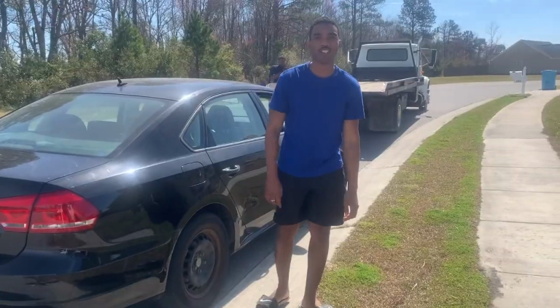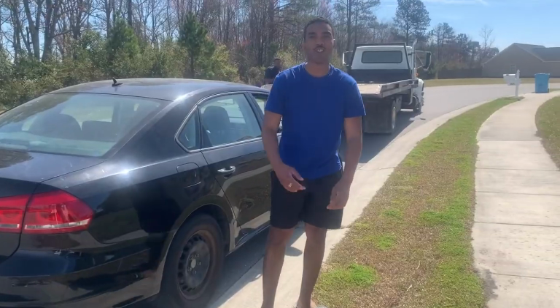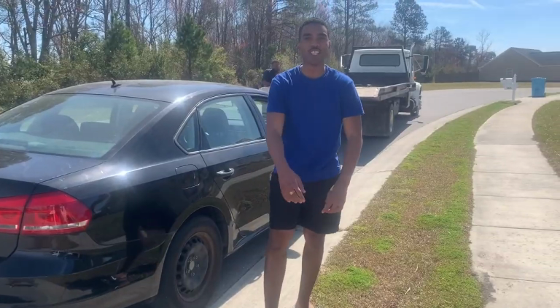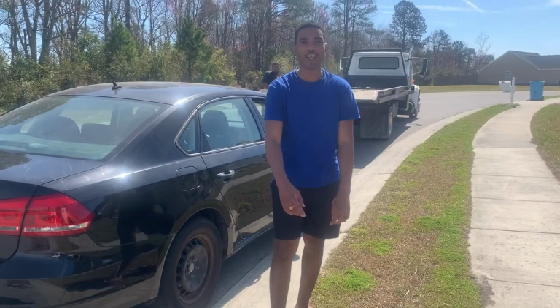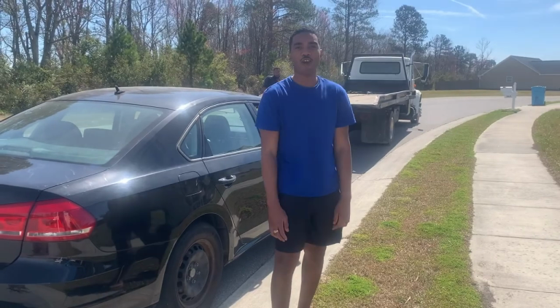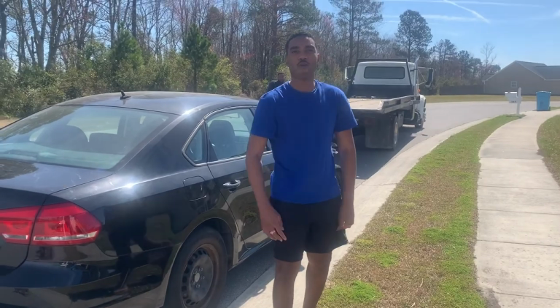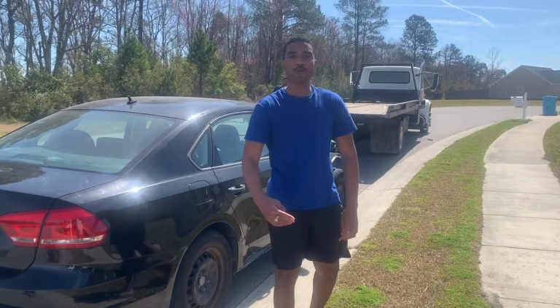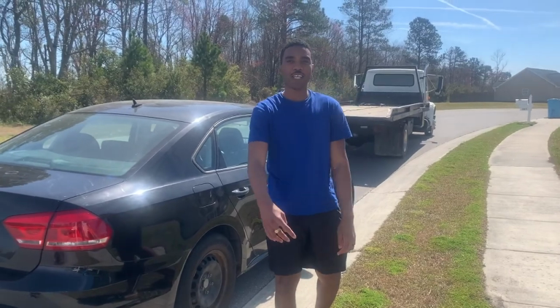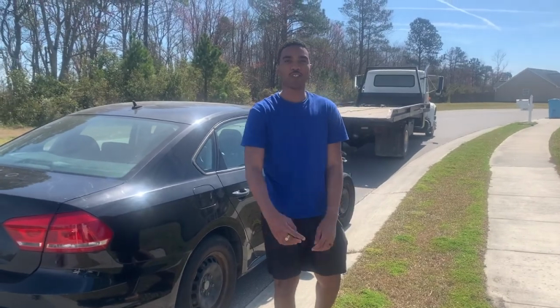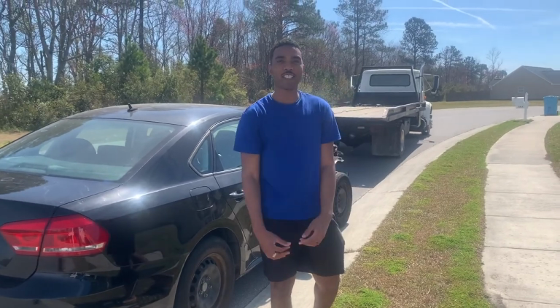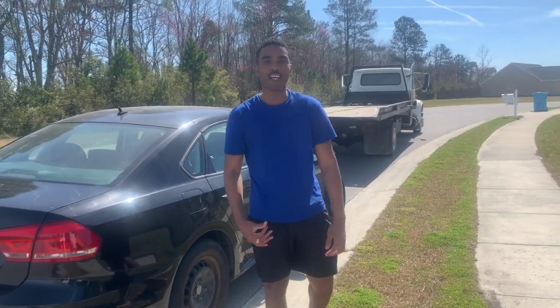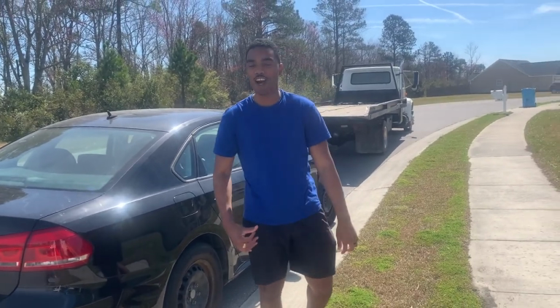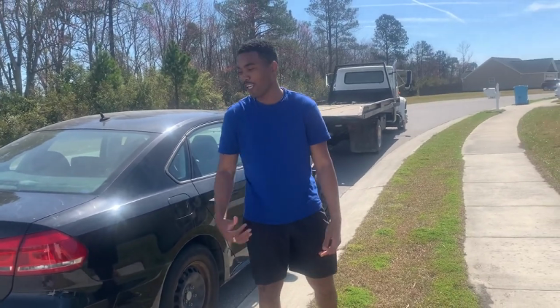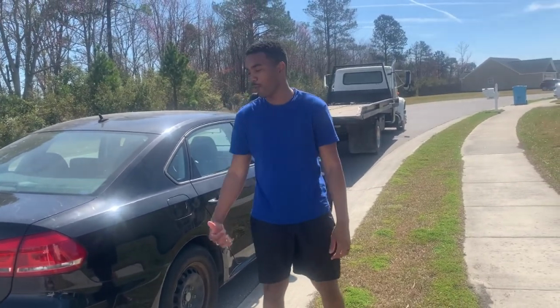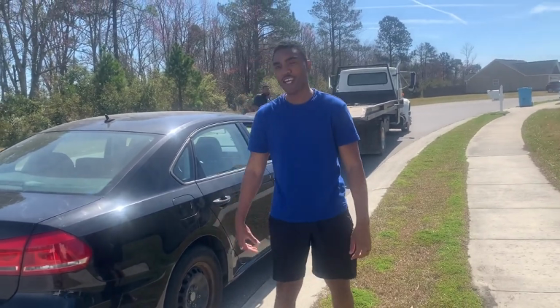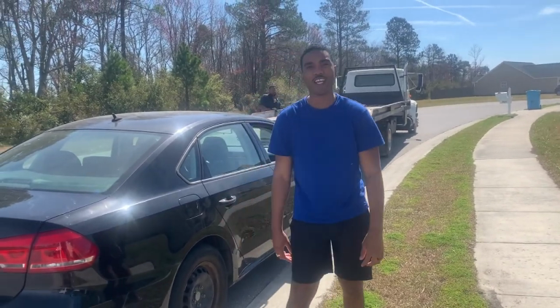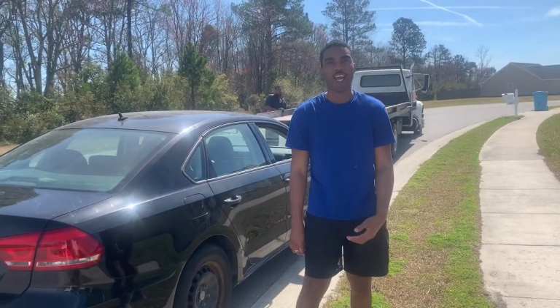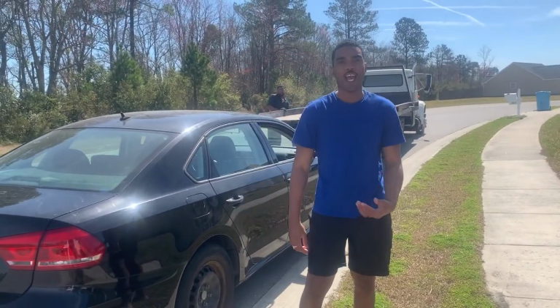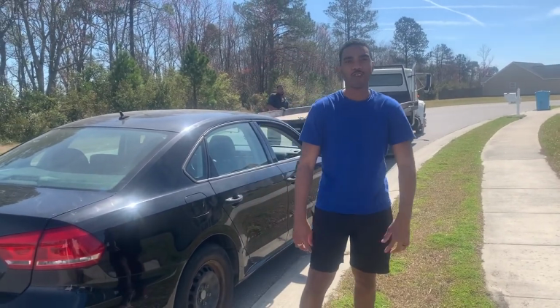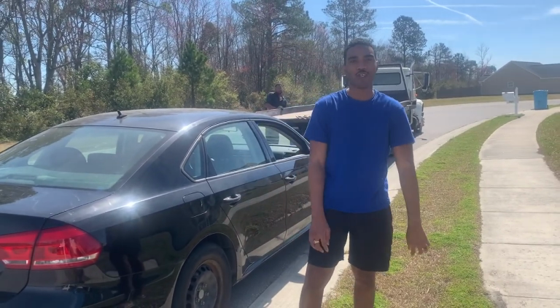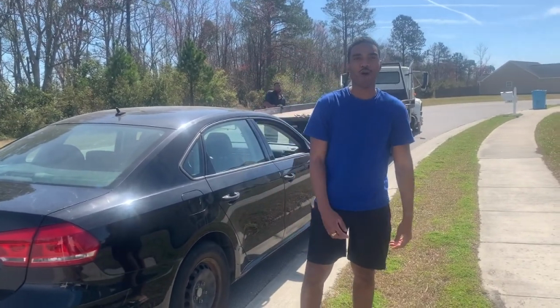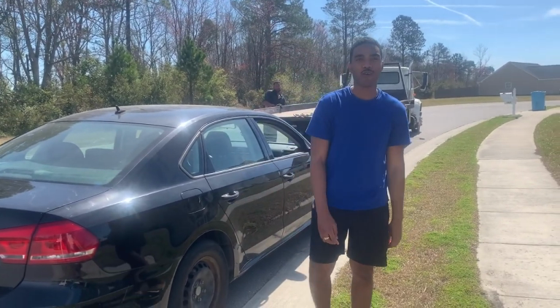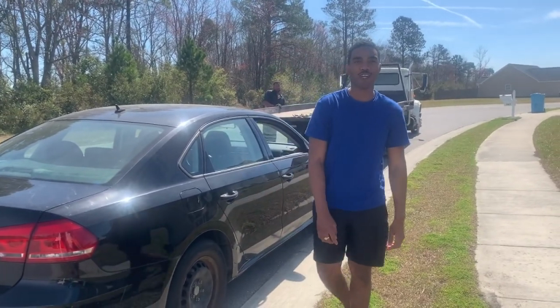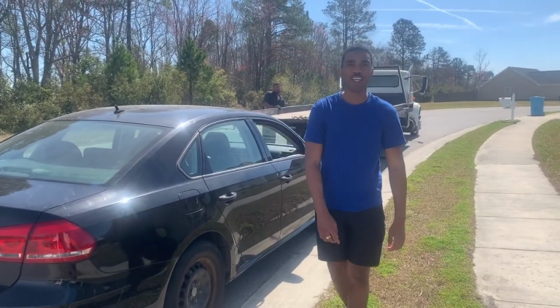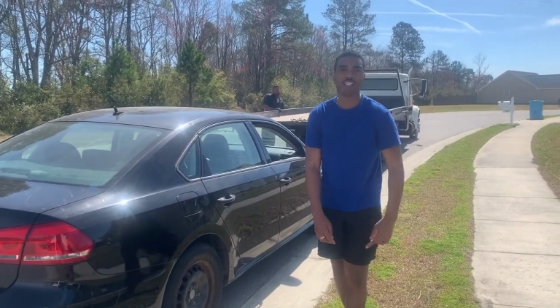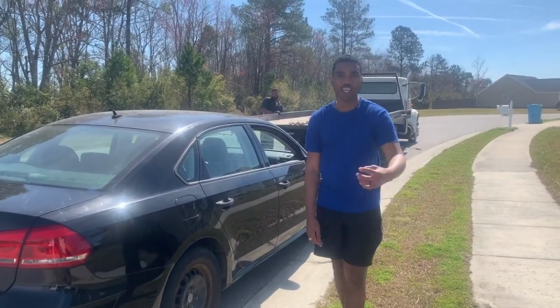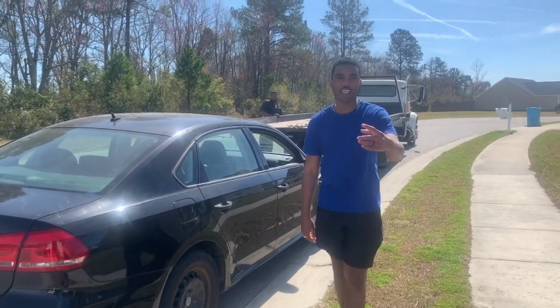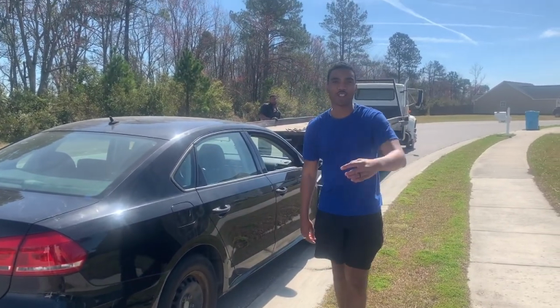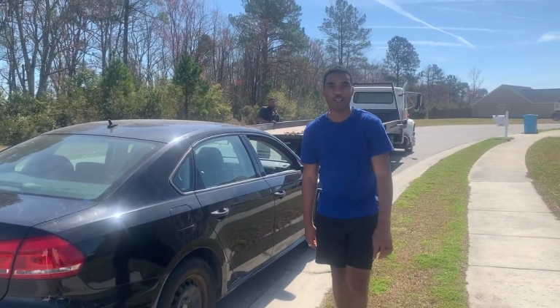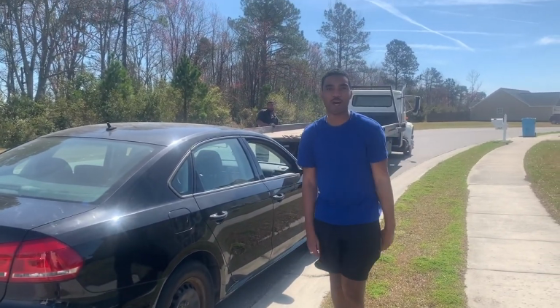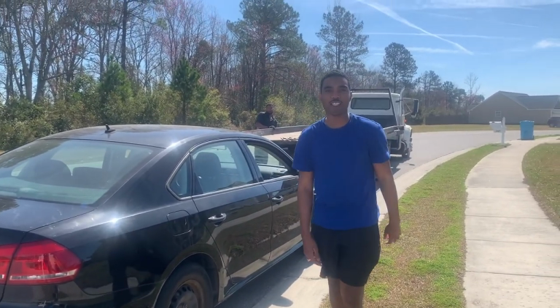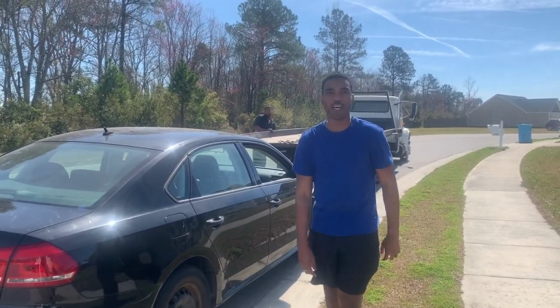So today we're going to make sure to take the car to get painted and do some body work on it. I'll catch you at the body shop.